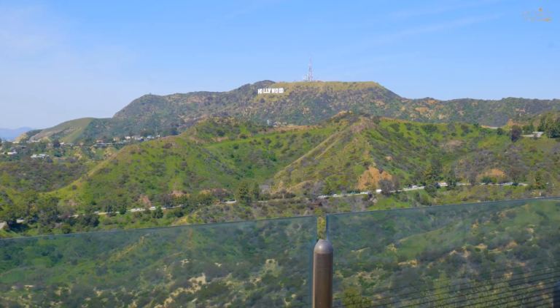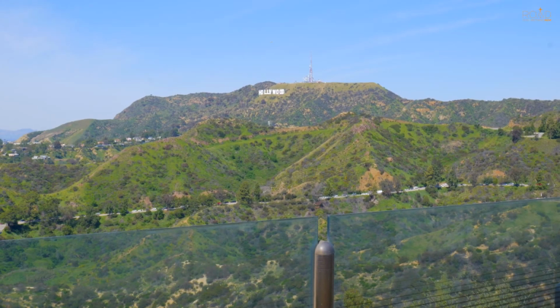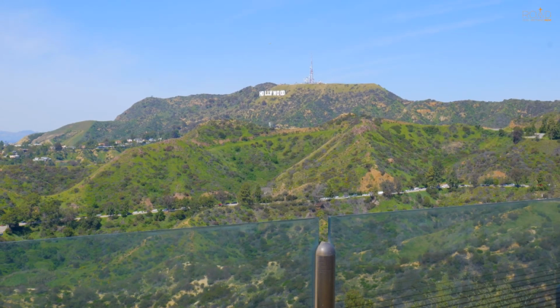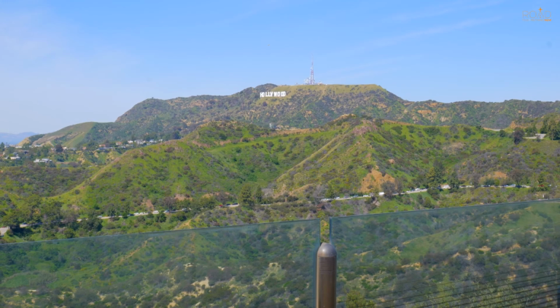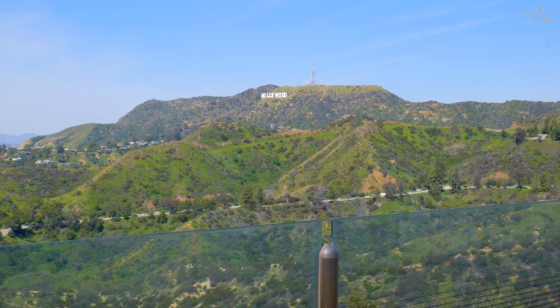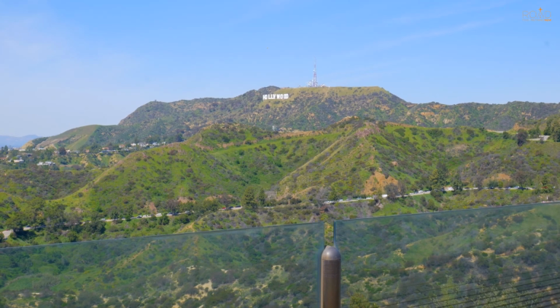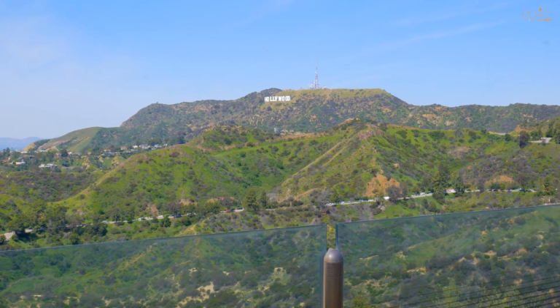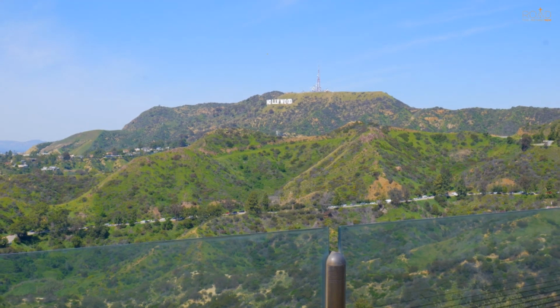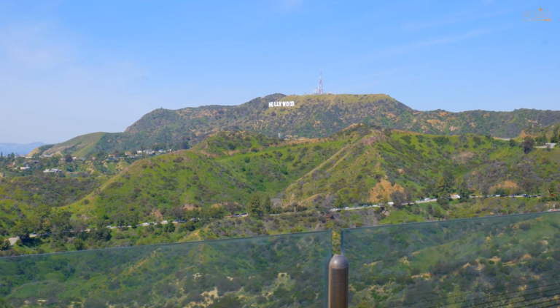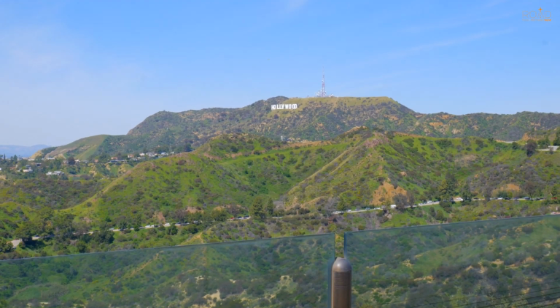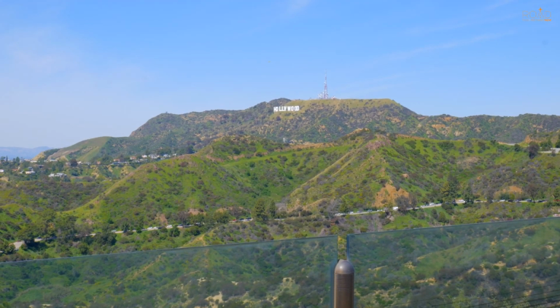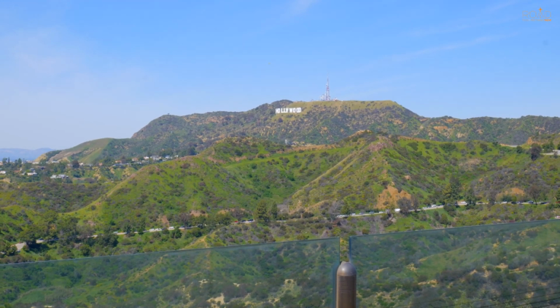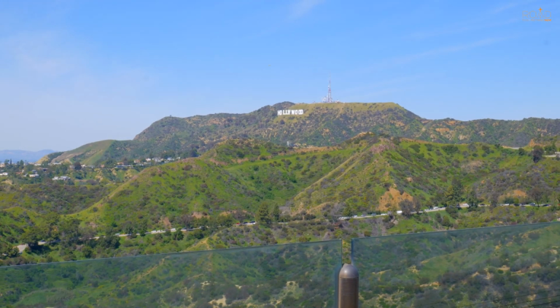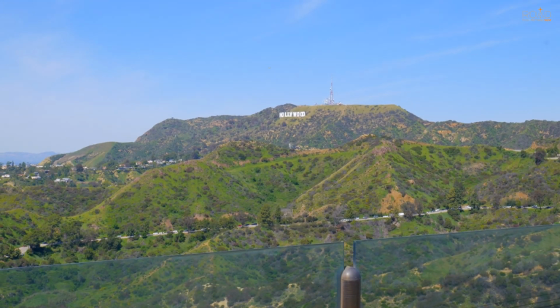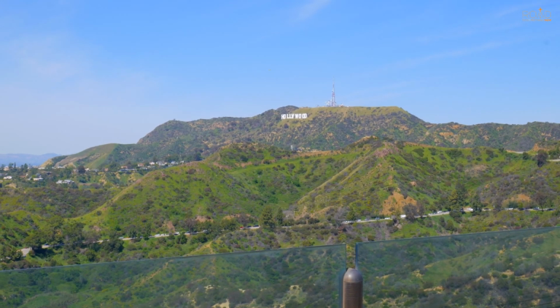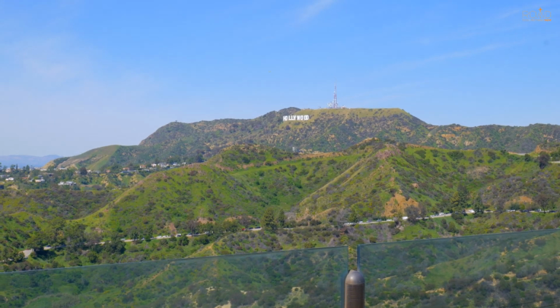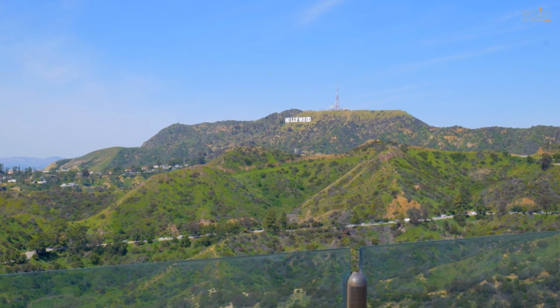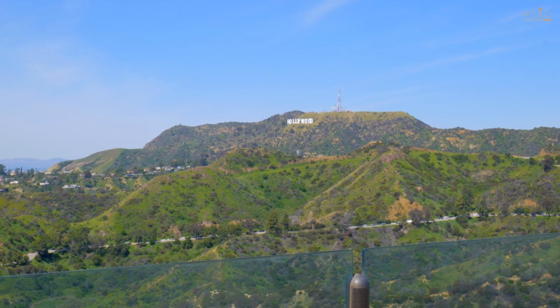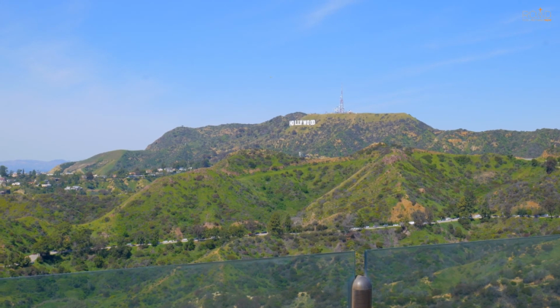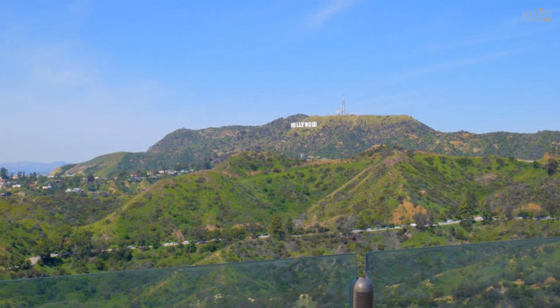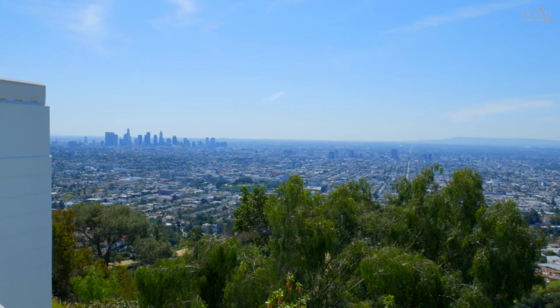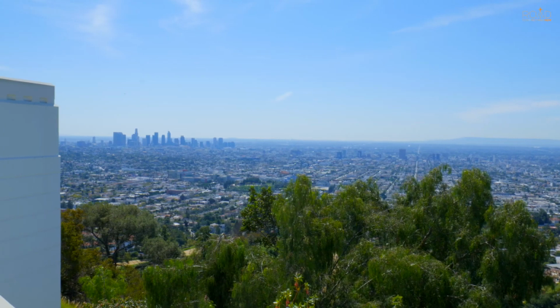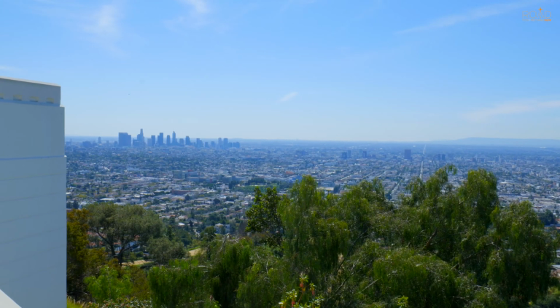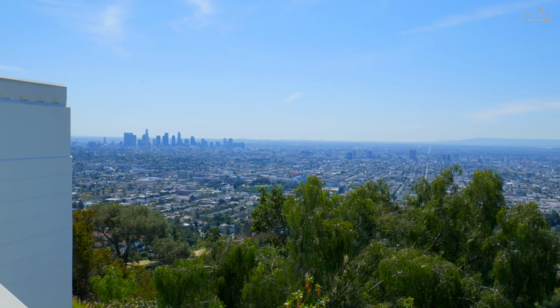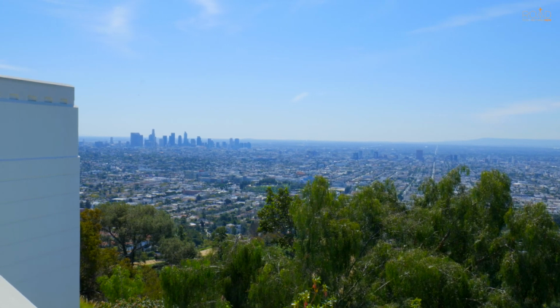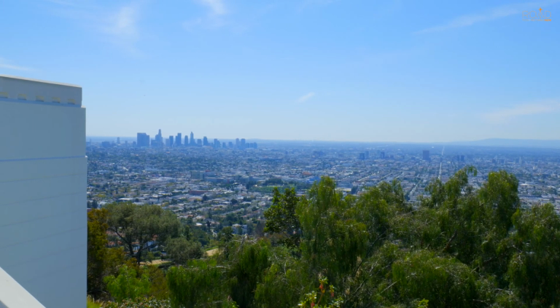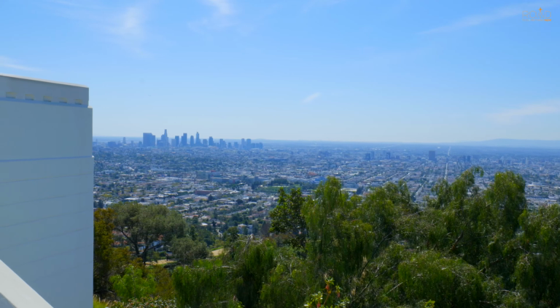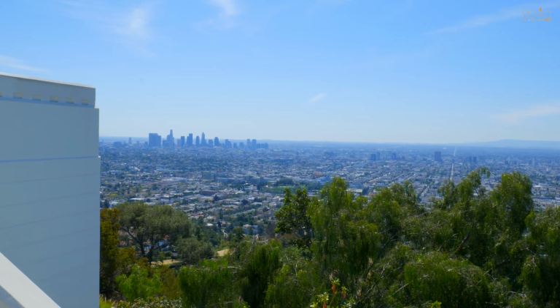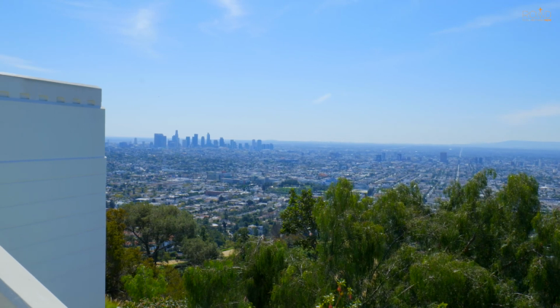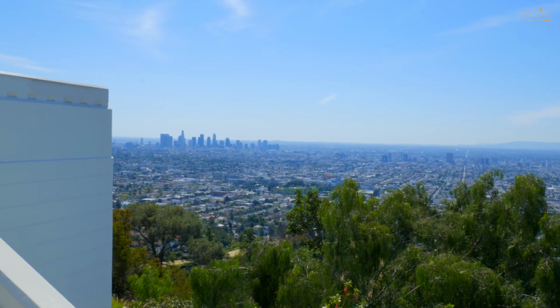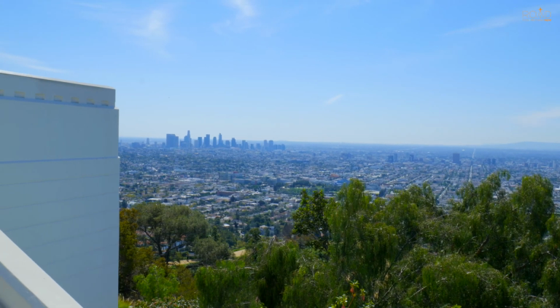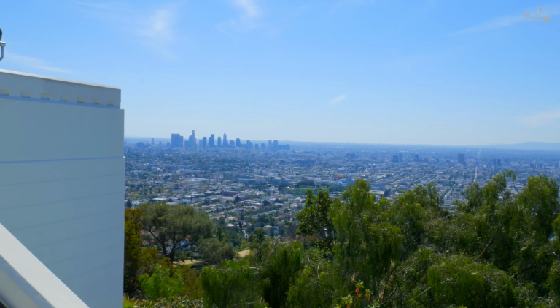We're now heading outside, where you can see excellent views of Los Angeles and the Hollywood sign.